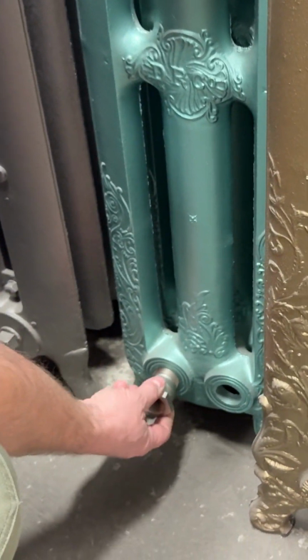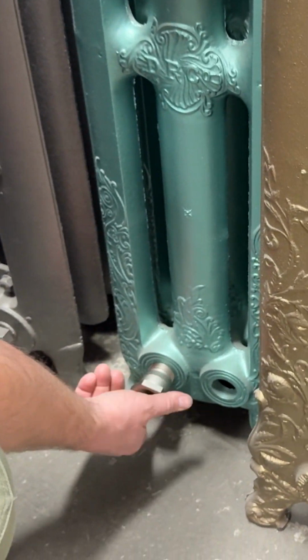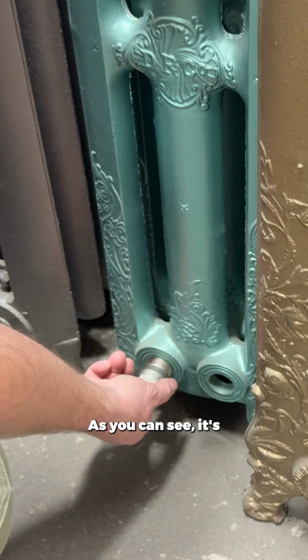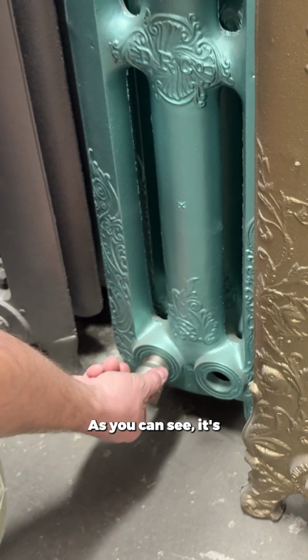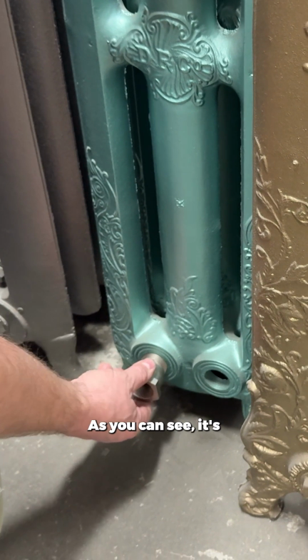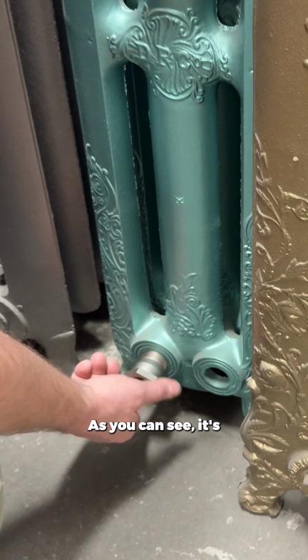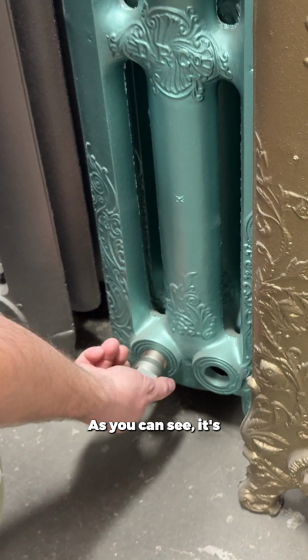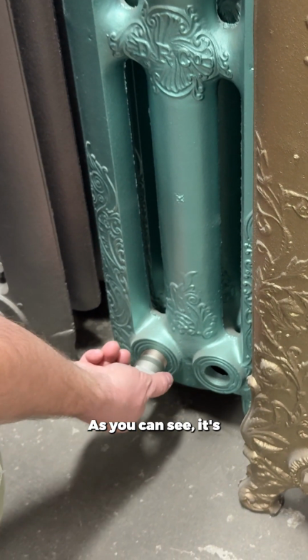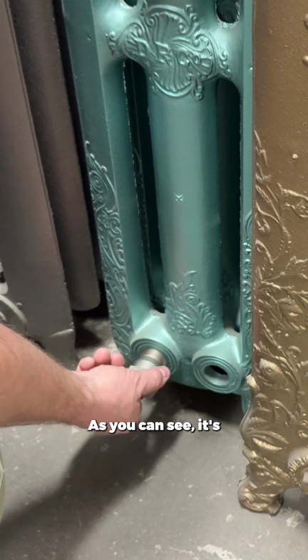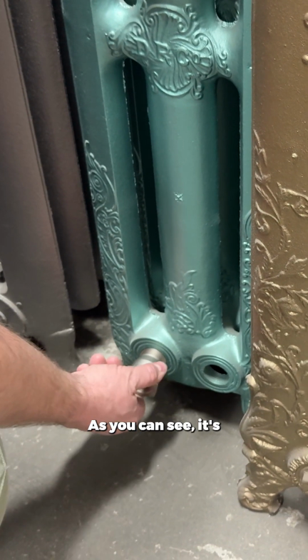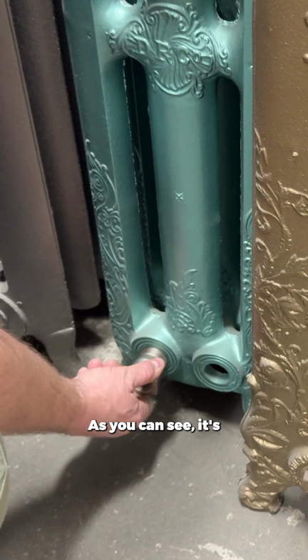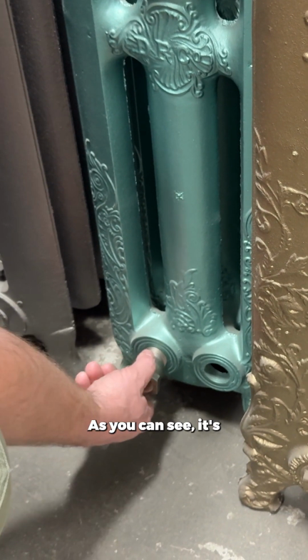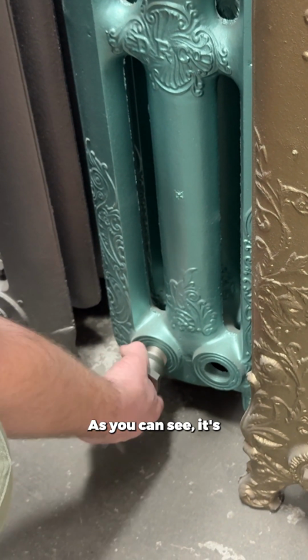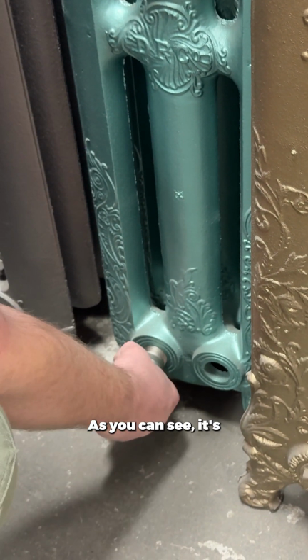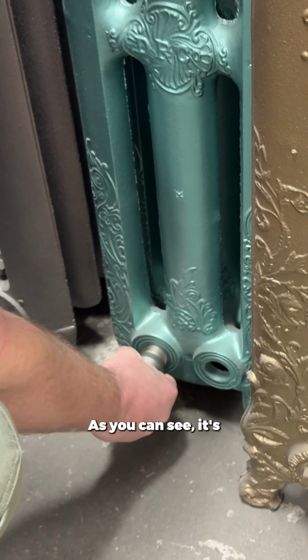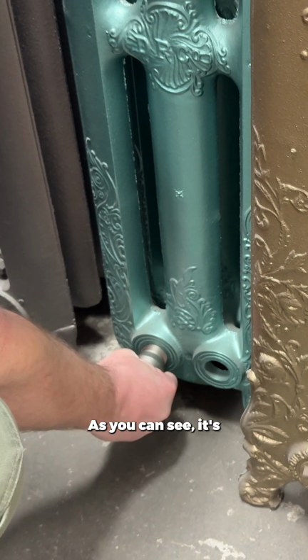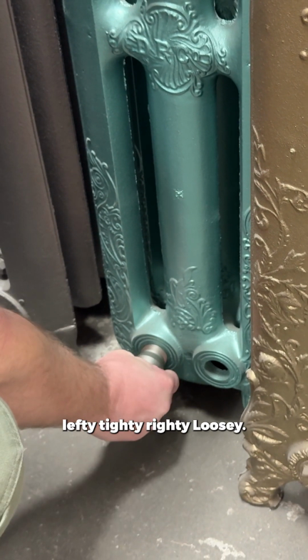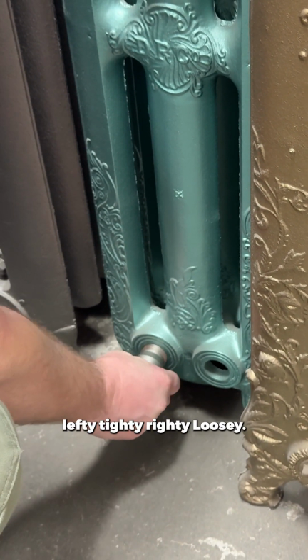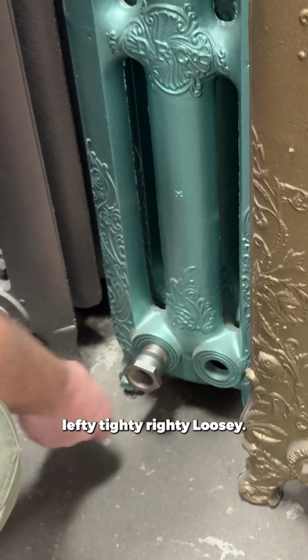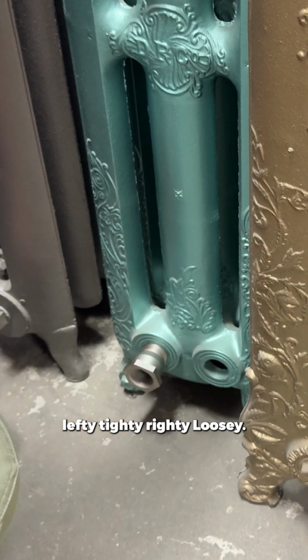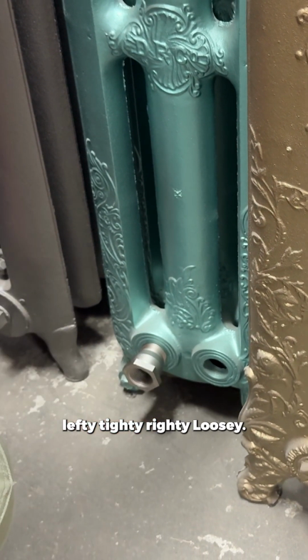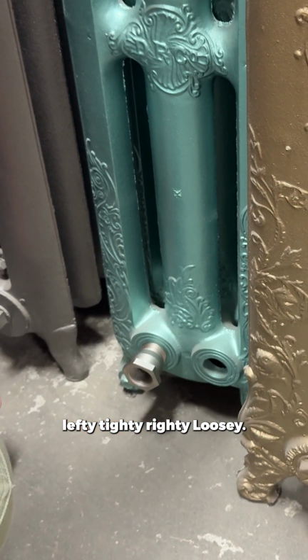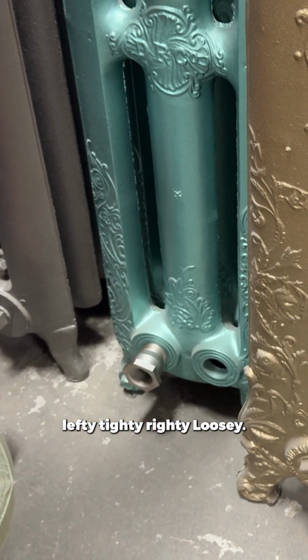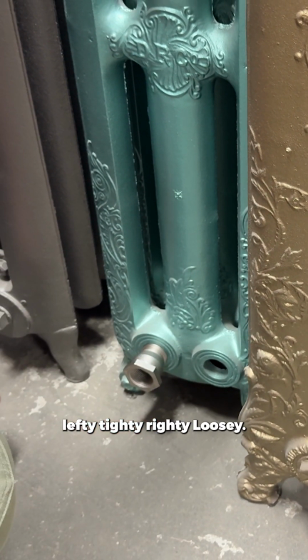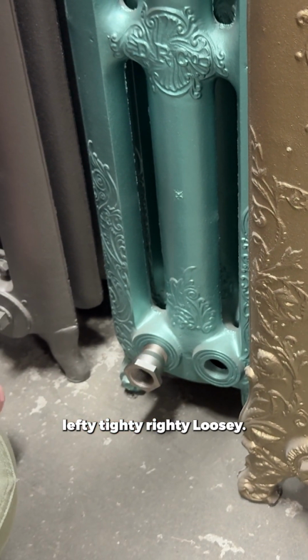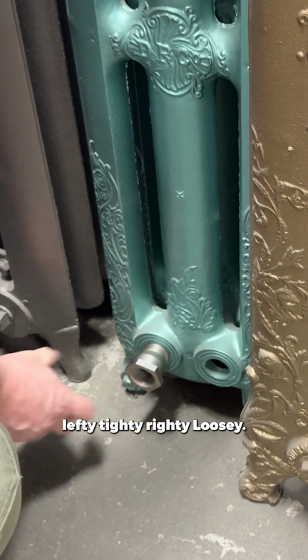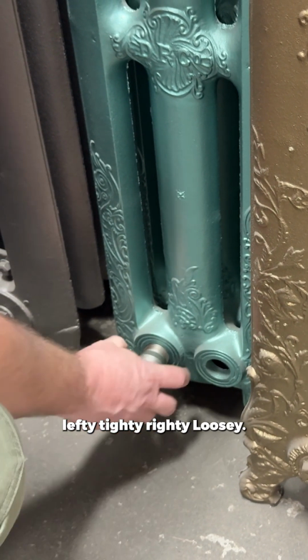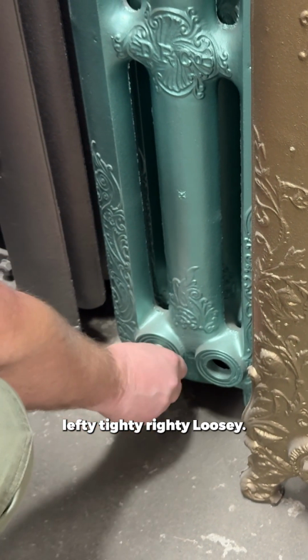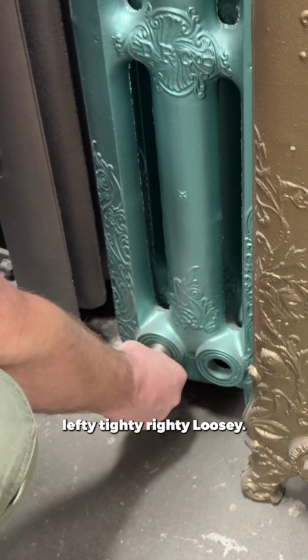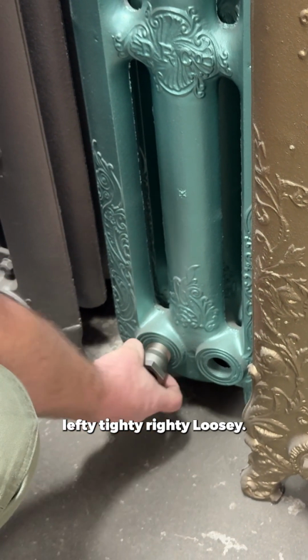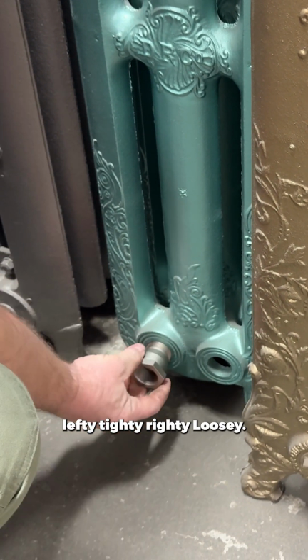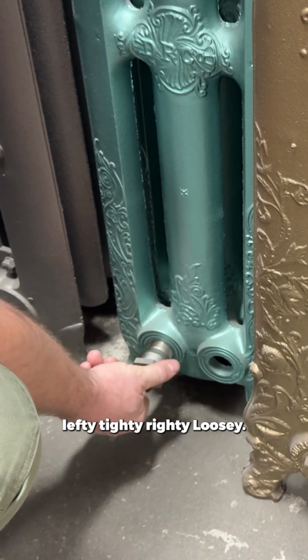As you can see, it's lefty-tighty, righty-loosey.